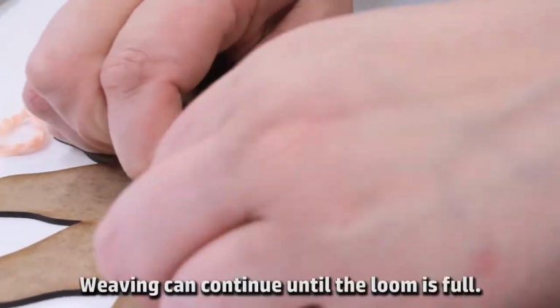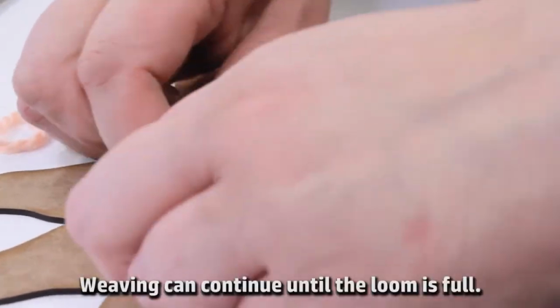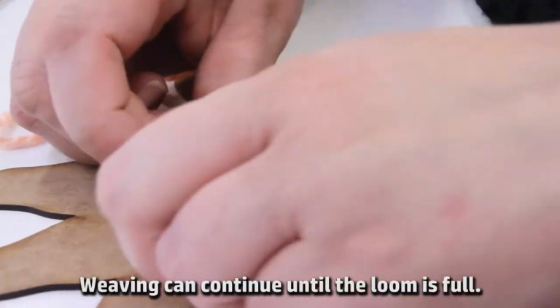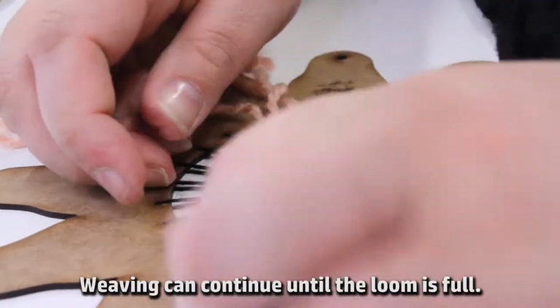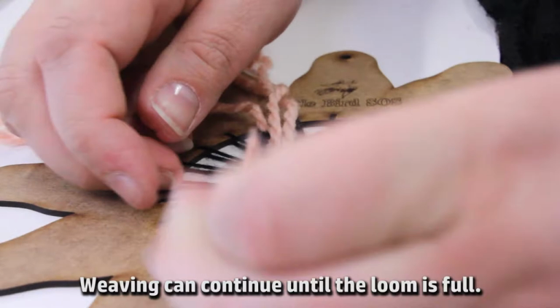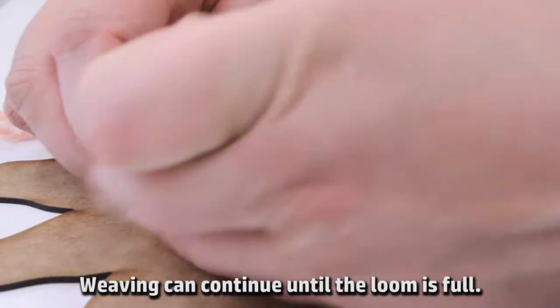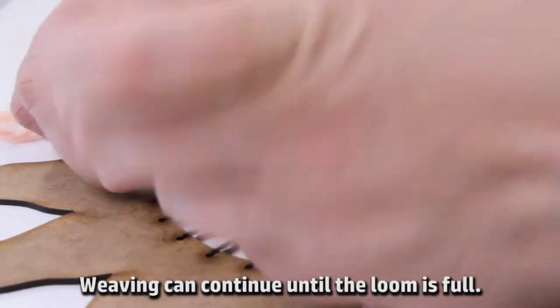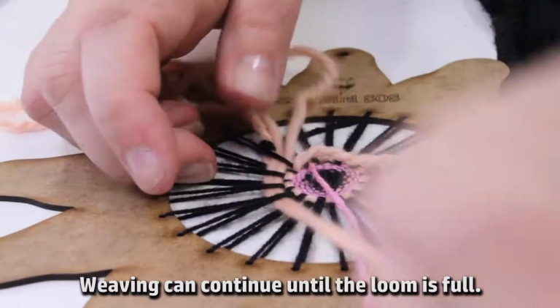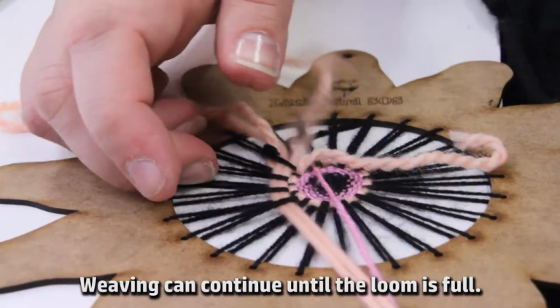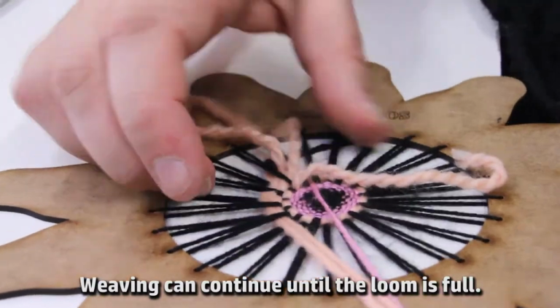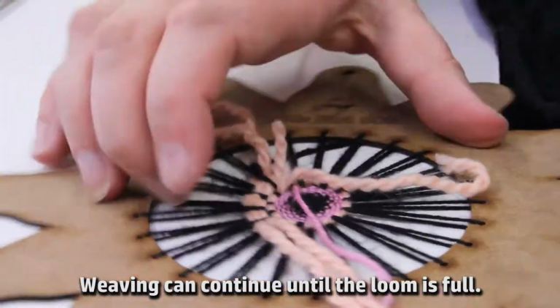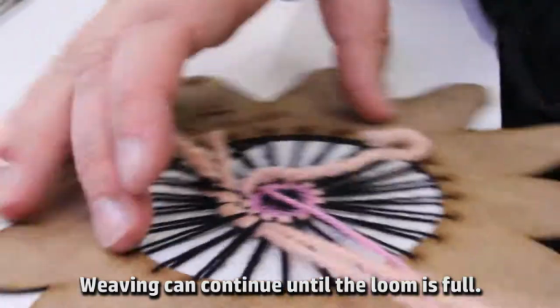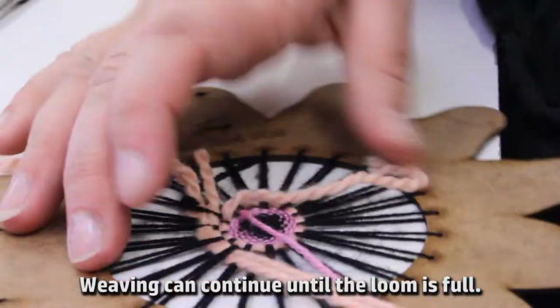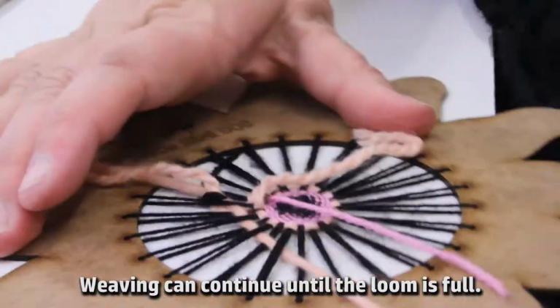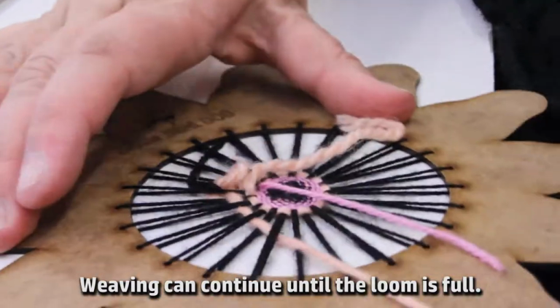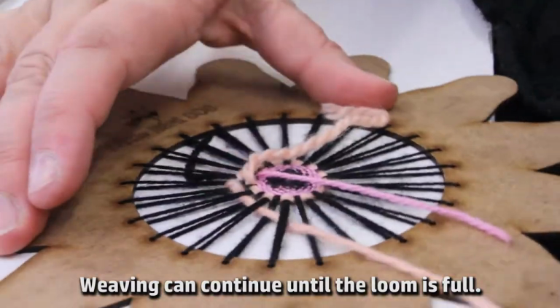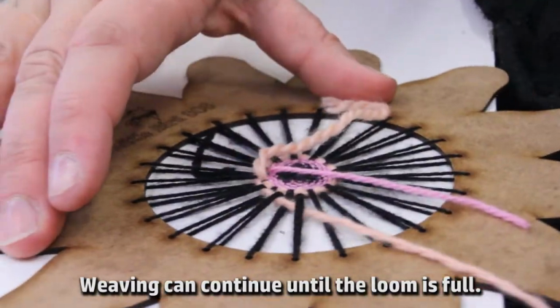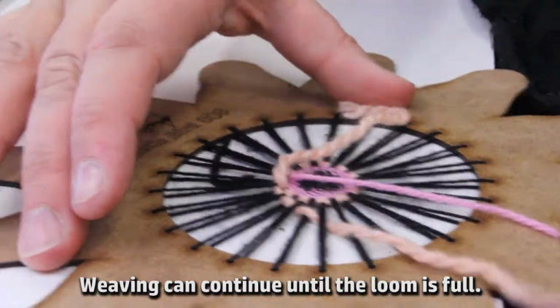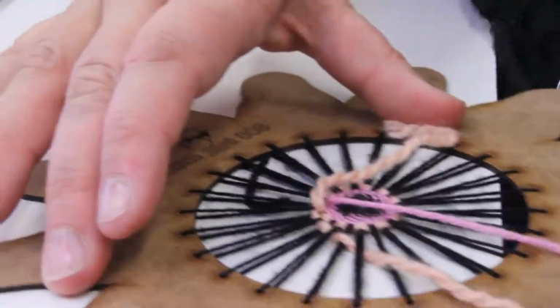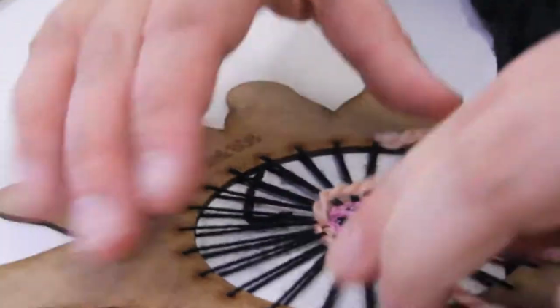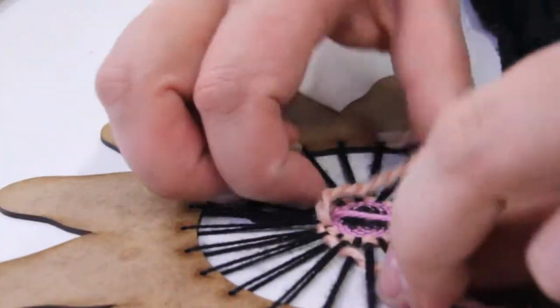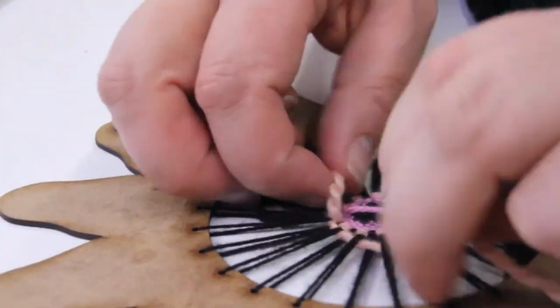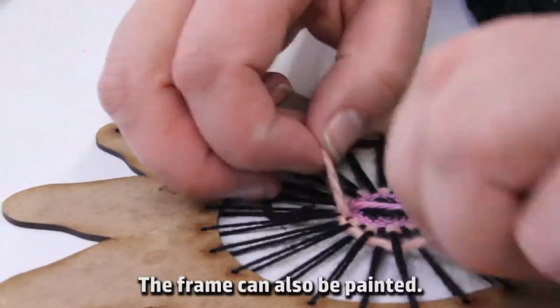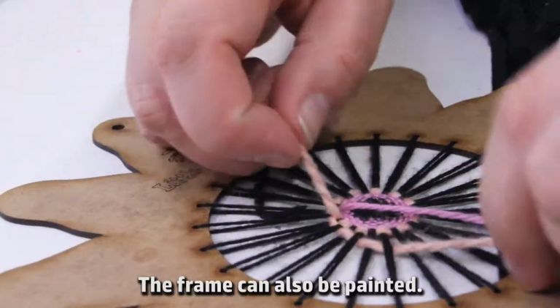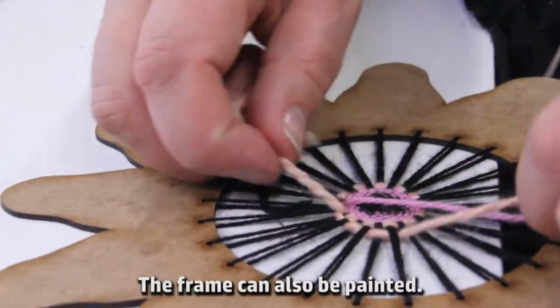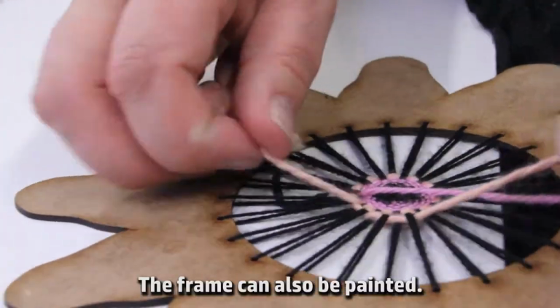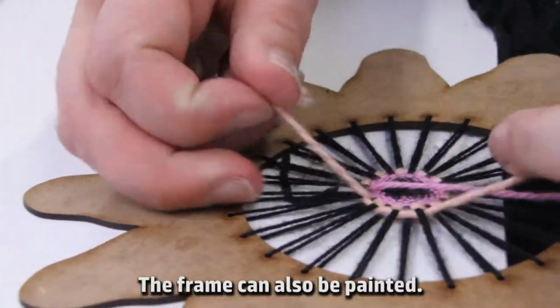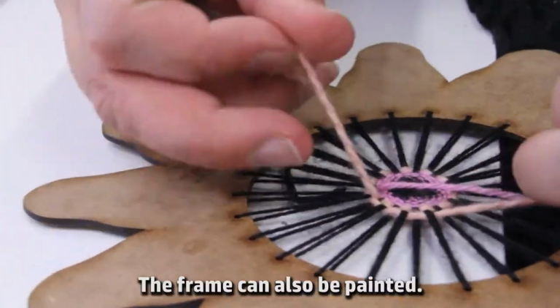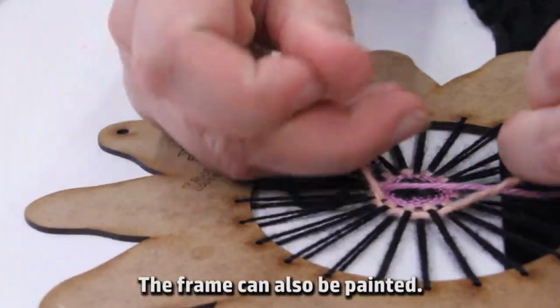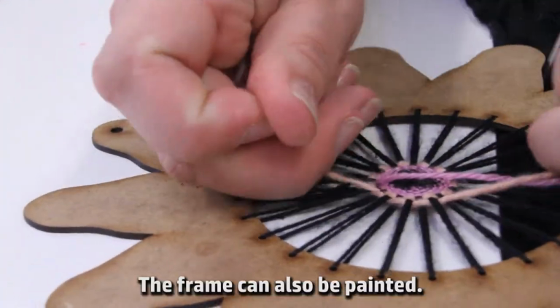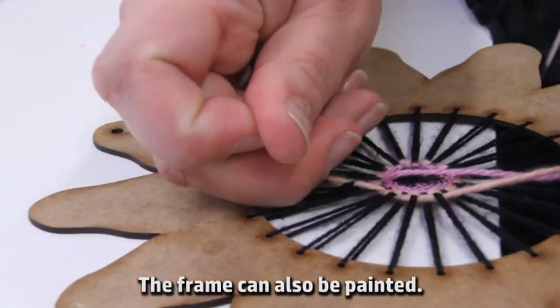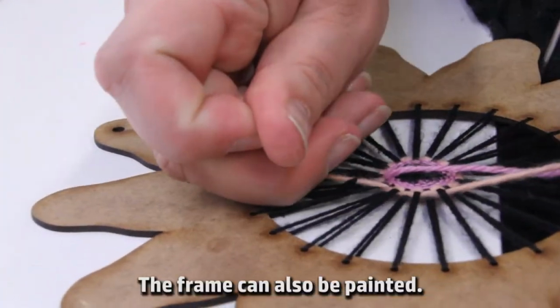Weaving can continue until the loom is full. The frame can also be painted.